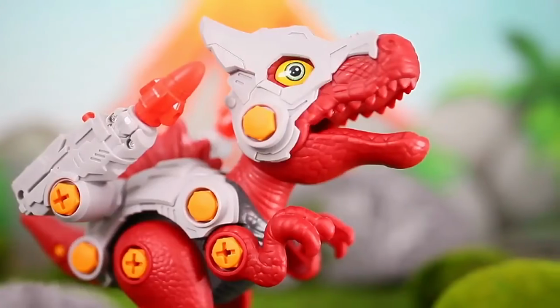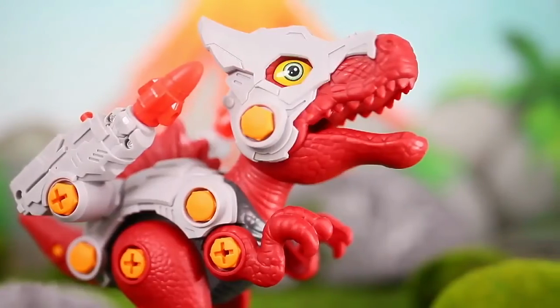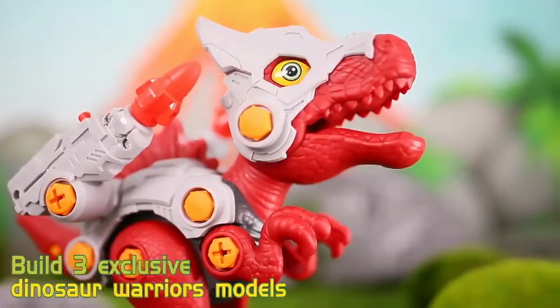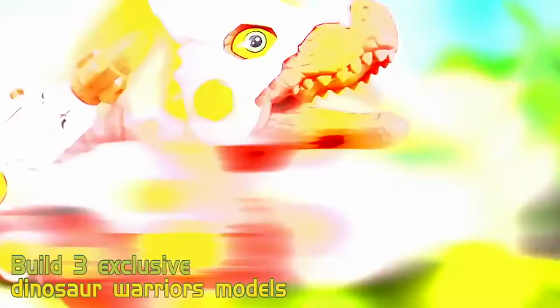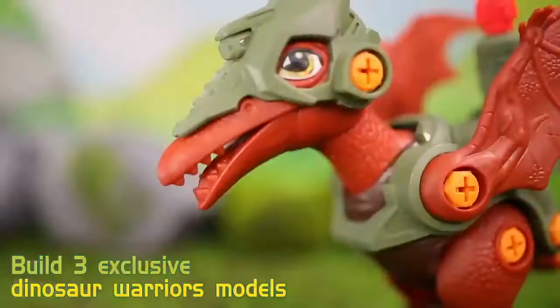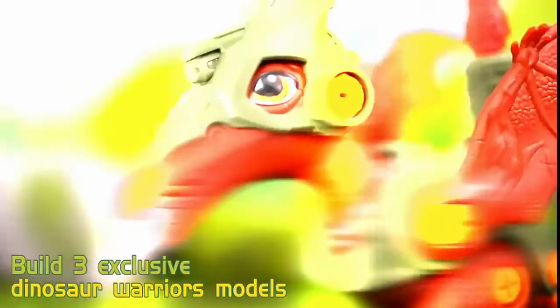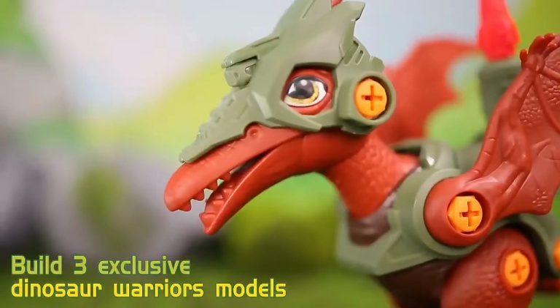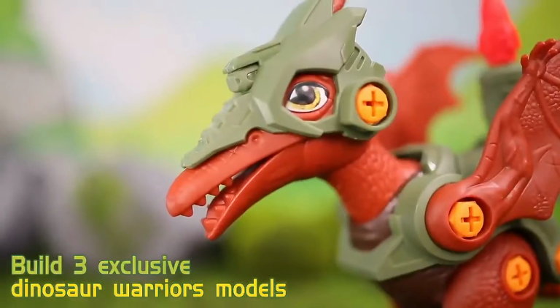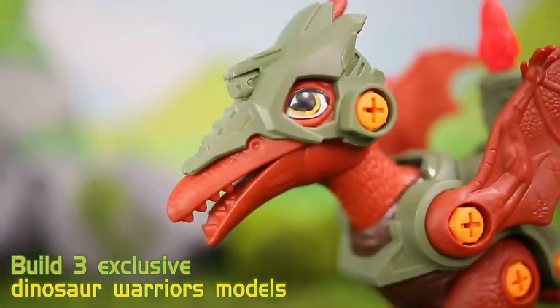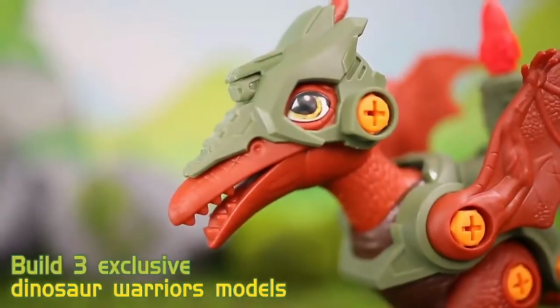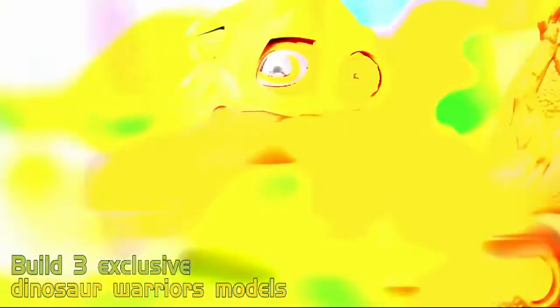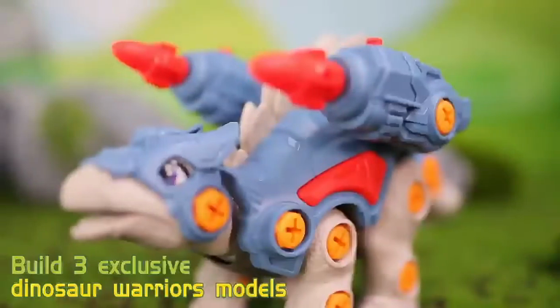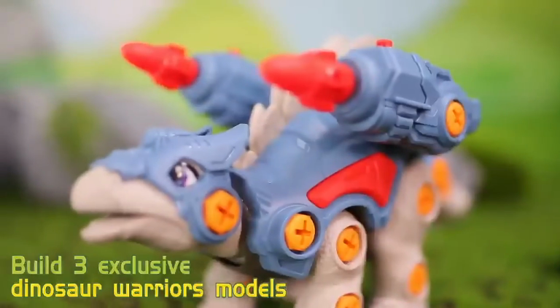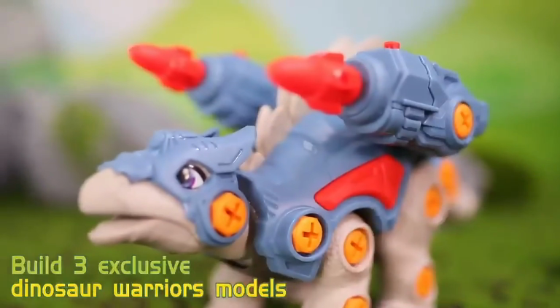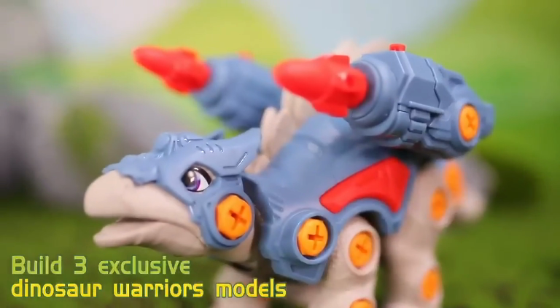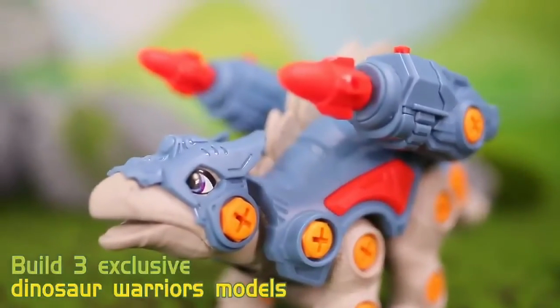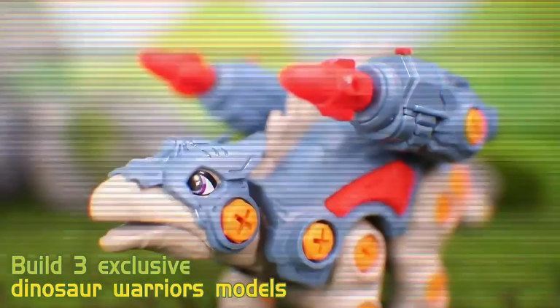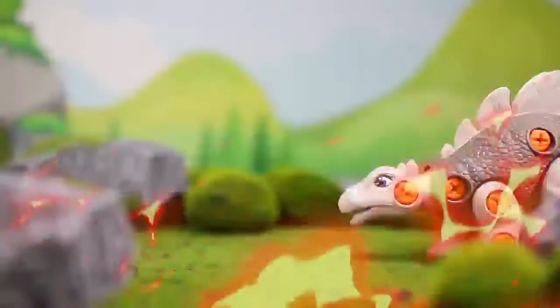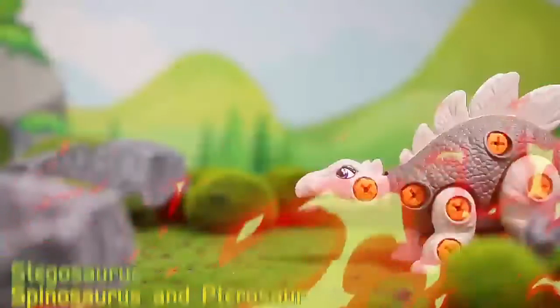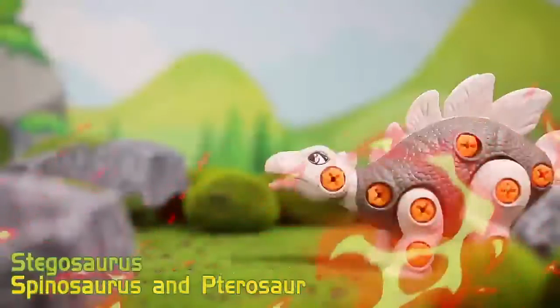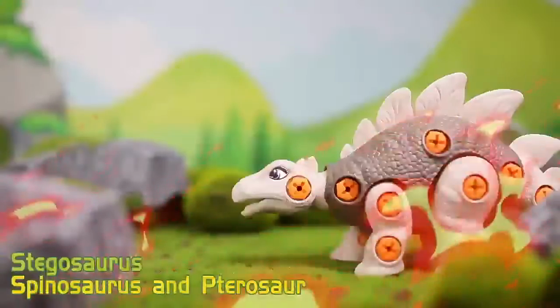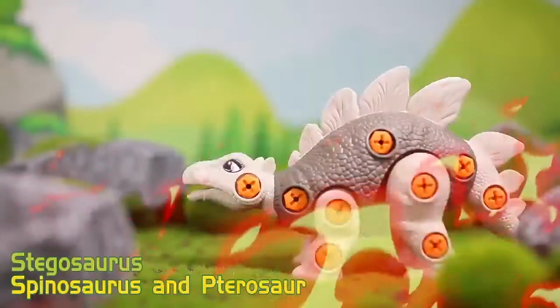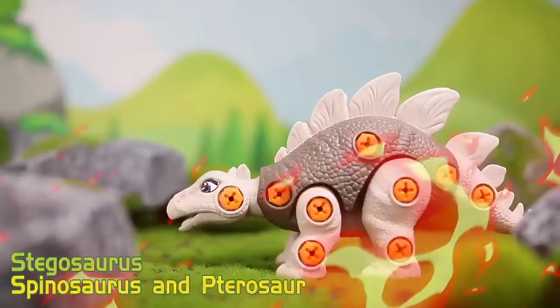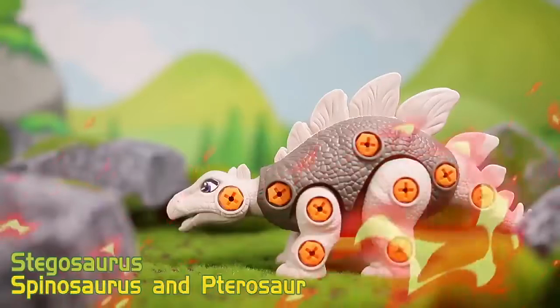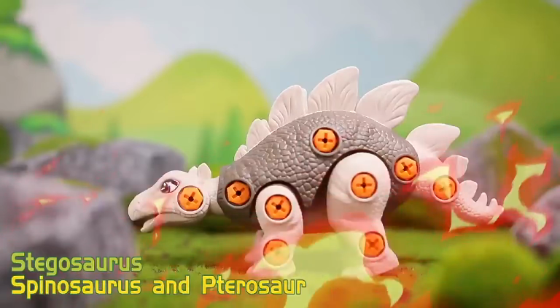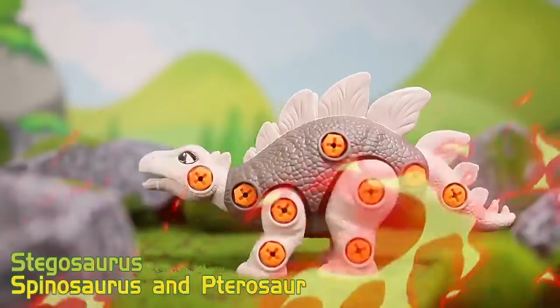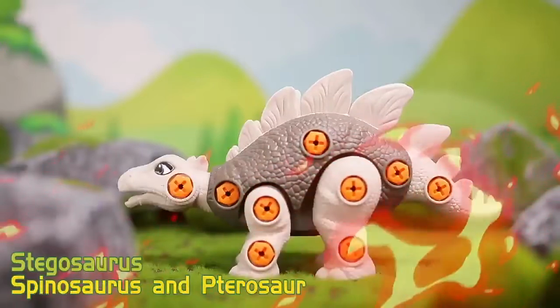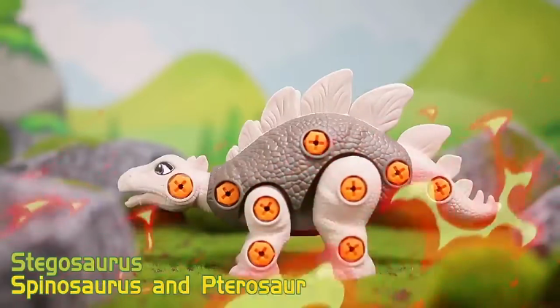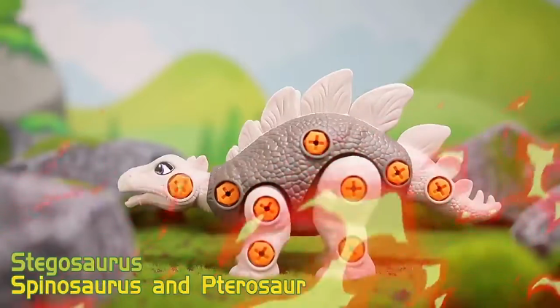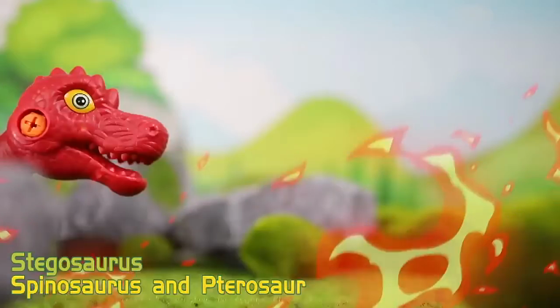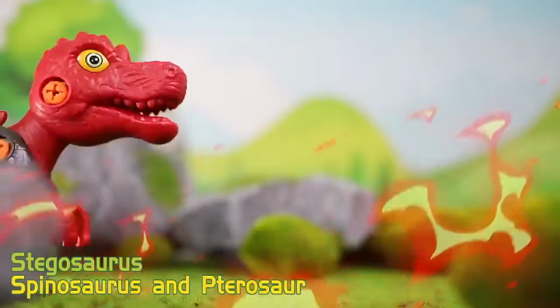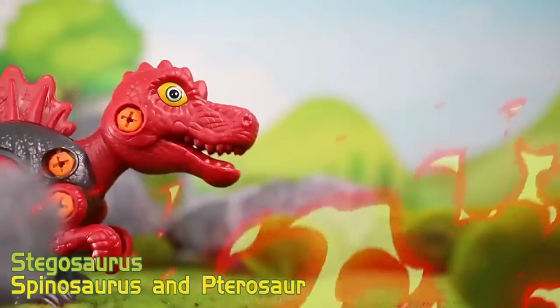Build three exclusive Dinosaur Warriors models: Stegosaurus, Spinosaurus, and Pterosaur.